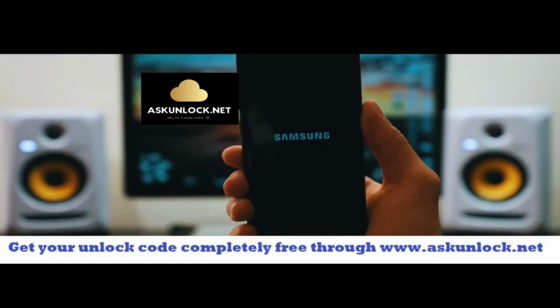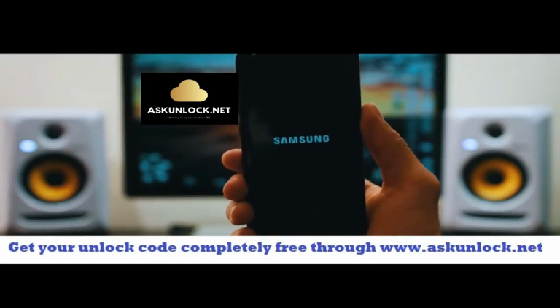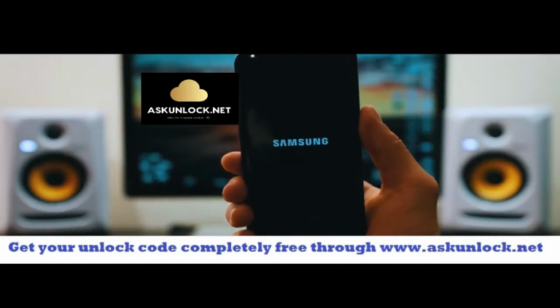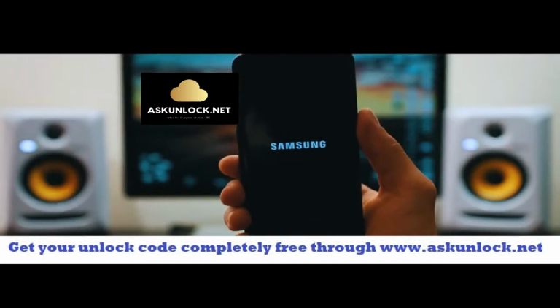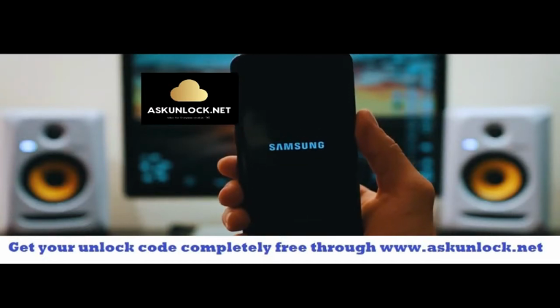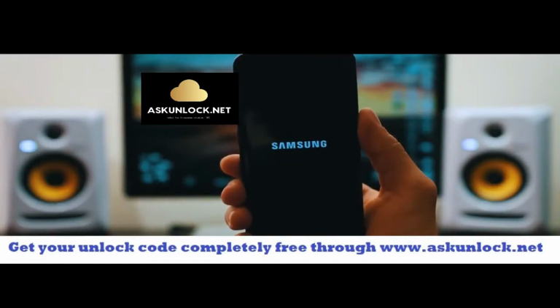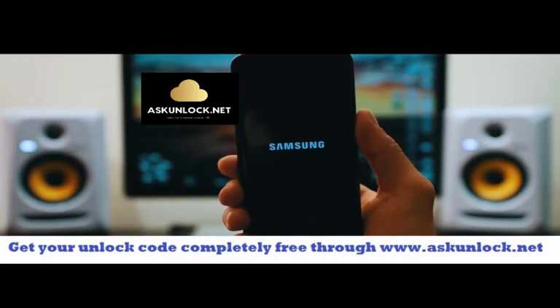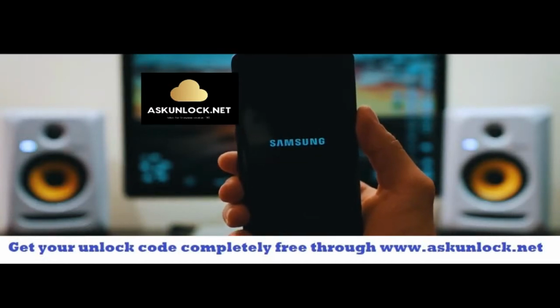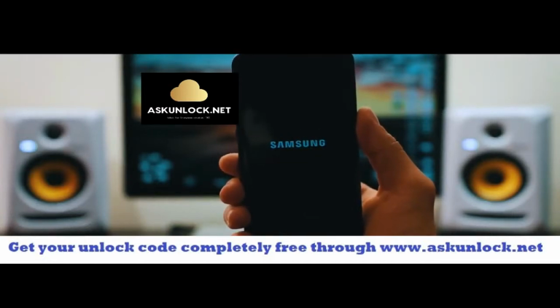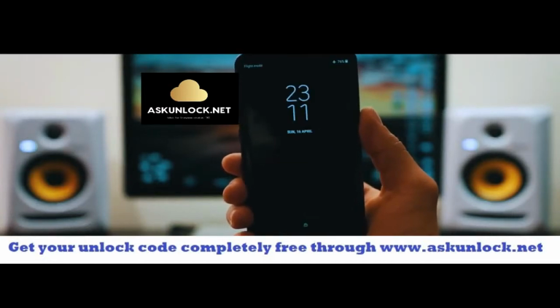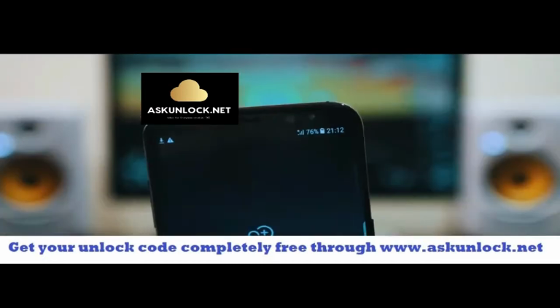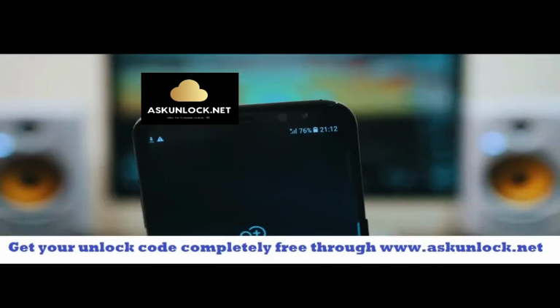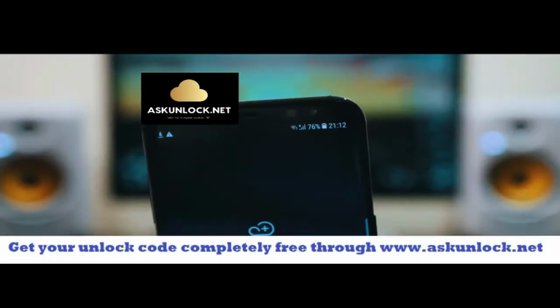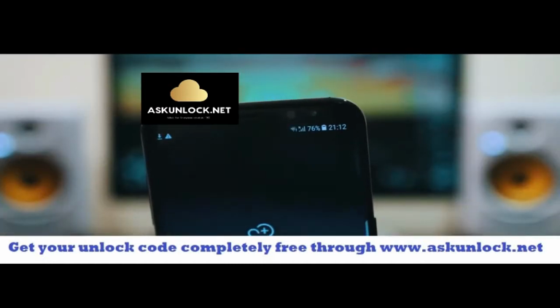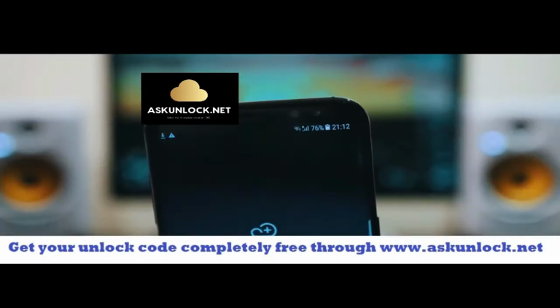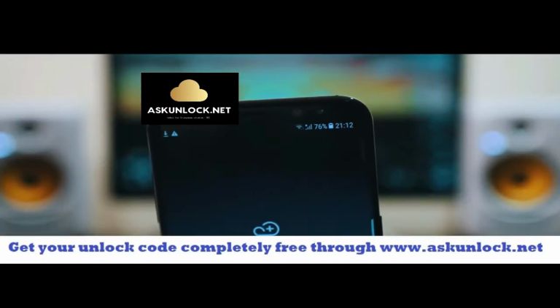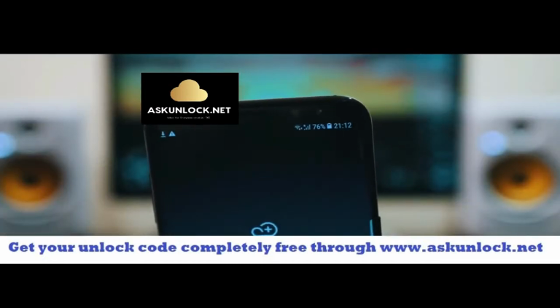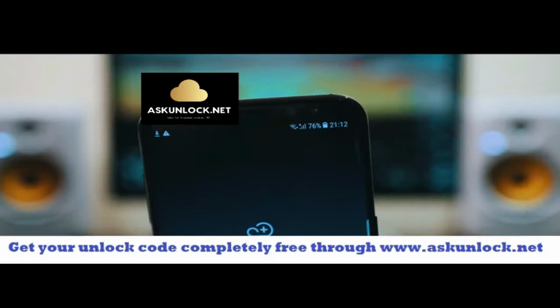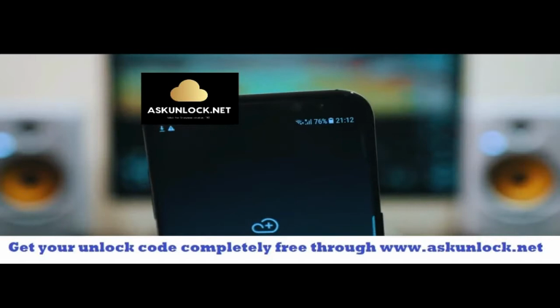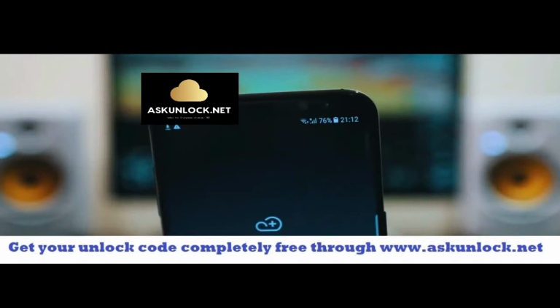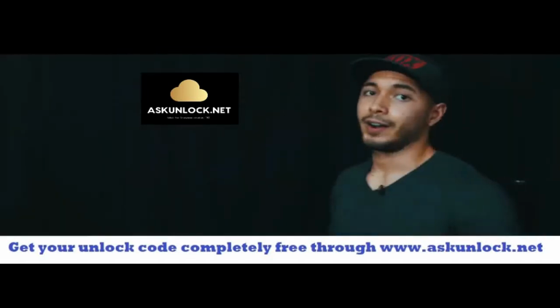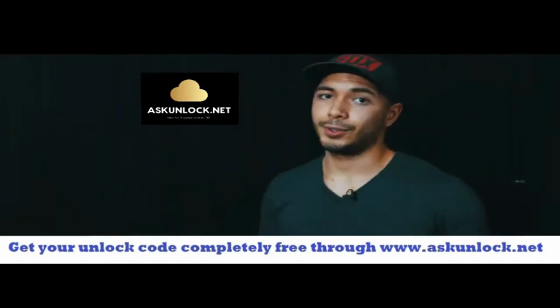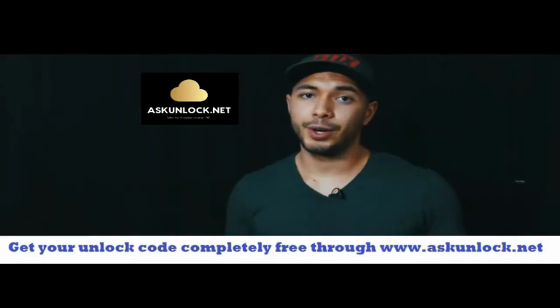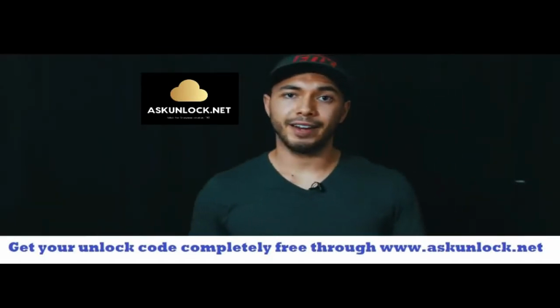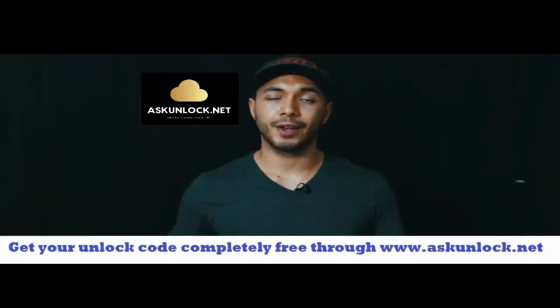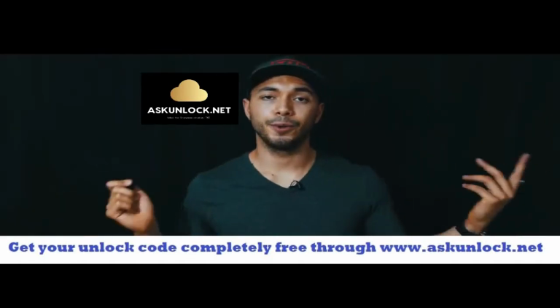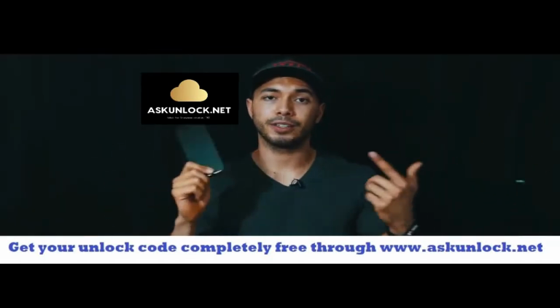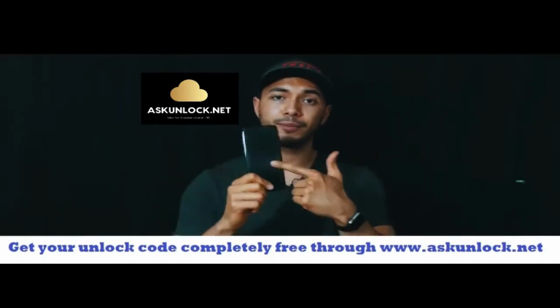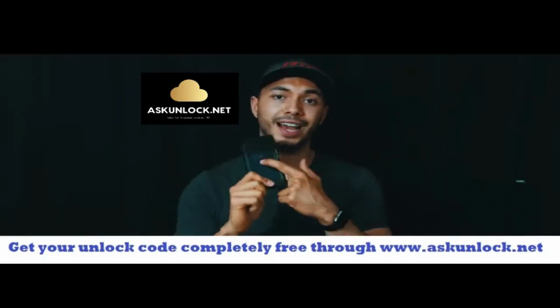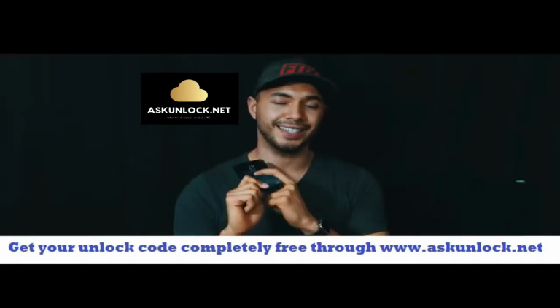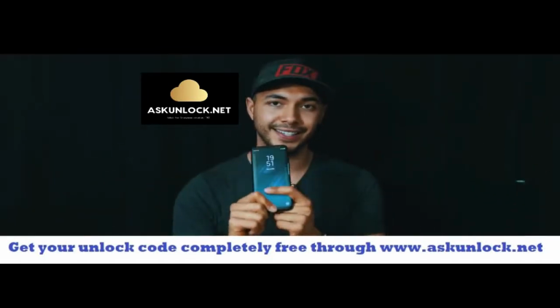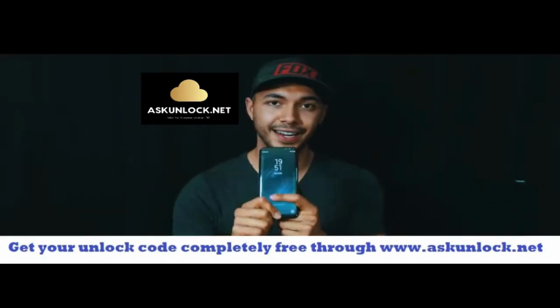It's going to take a few seconds. So once your phone is on, you should get a full signal of your new carrier. All right guys, so there you have it. That's how you unlock a Samsung Galaxy S8.